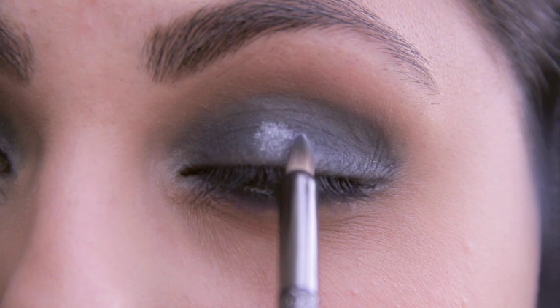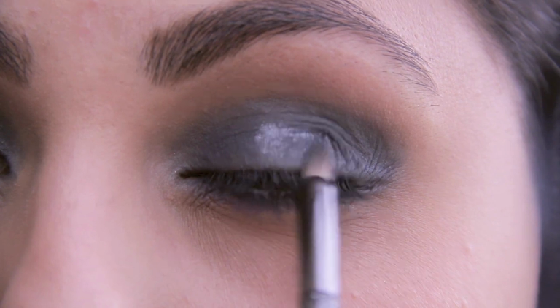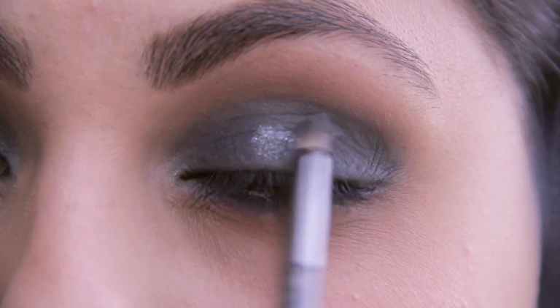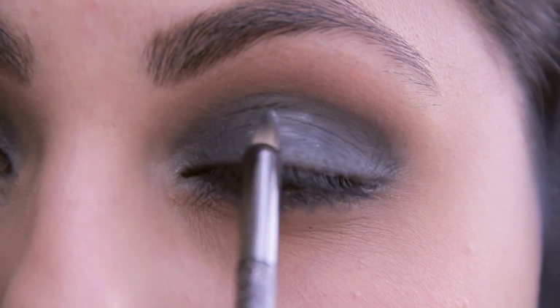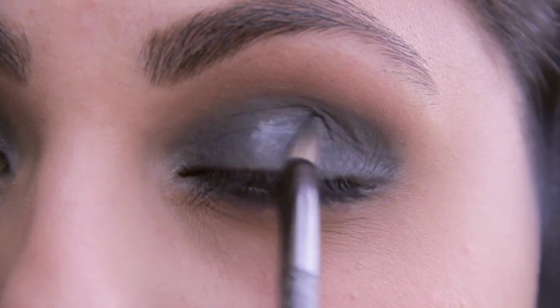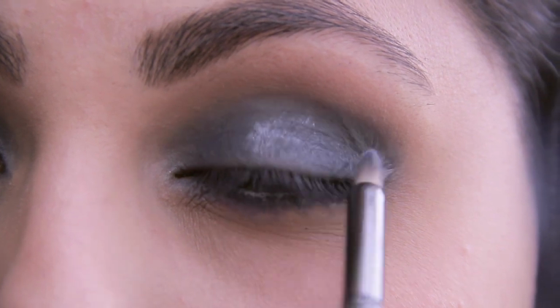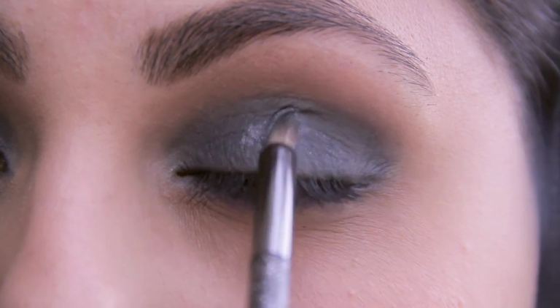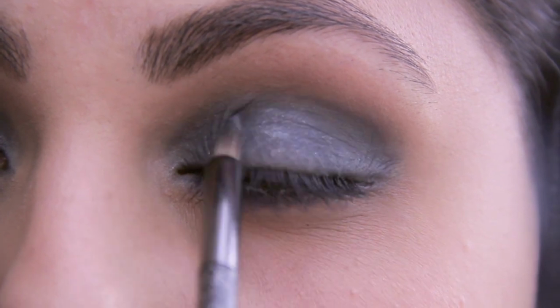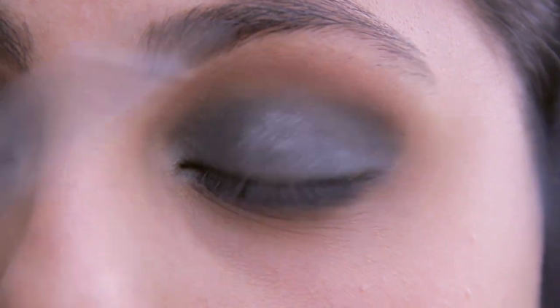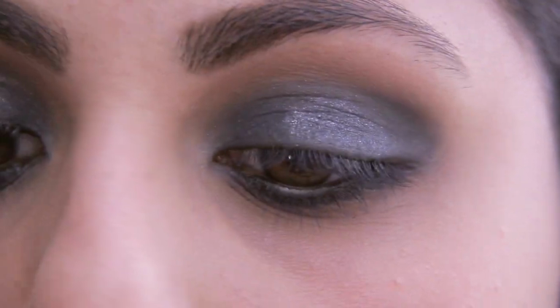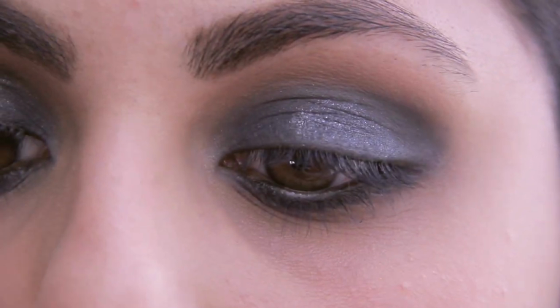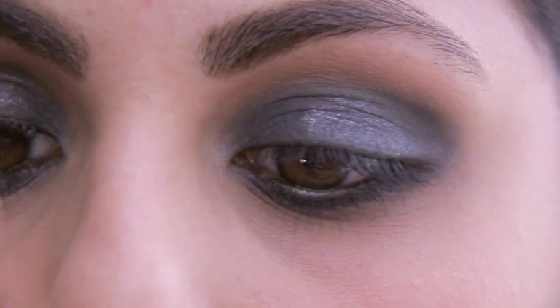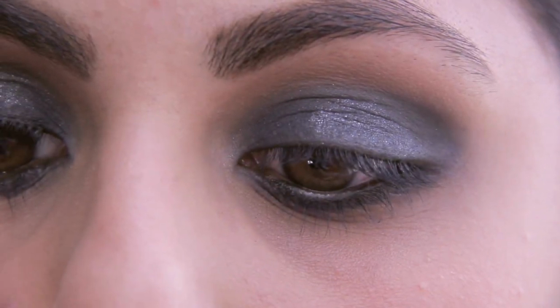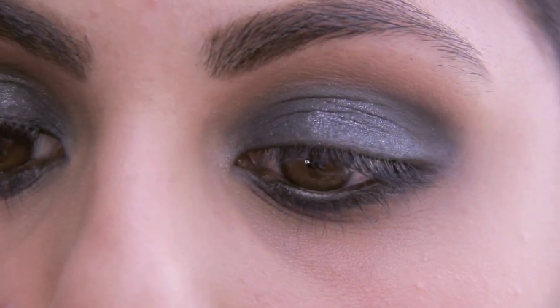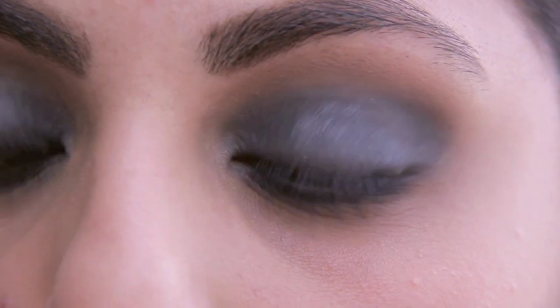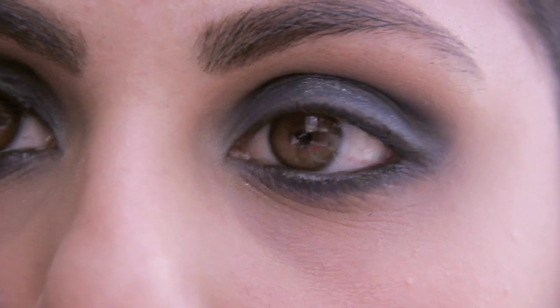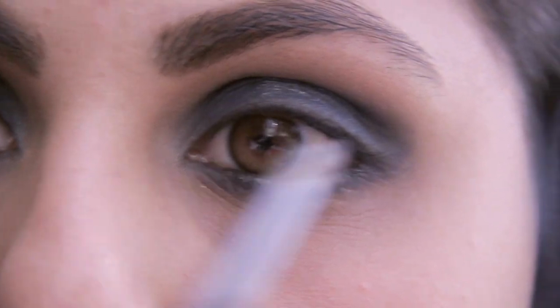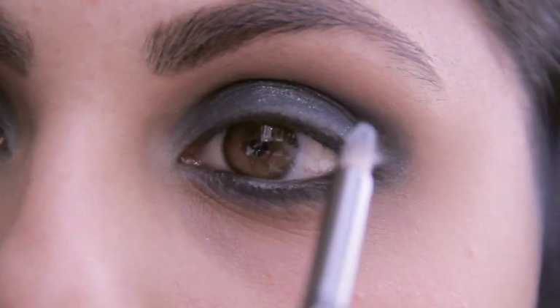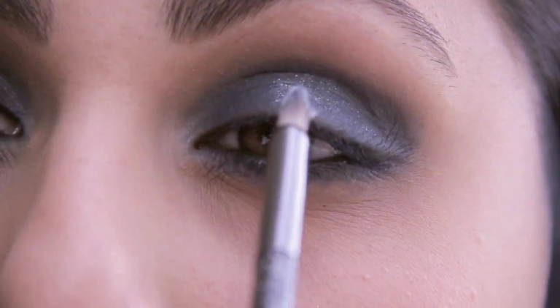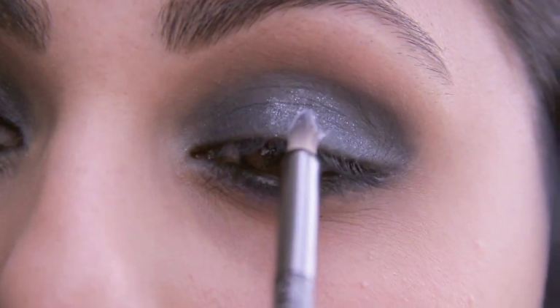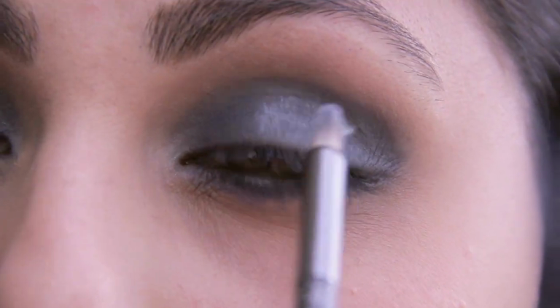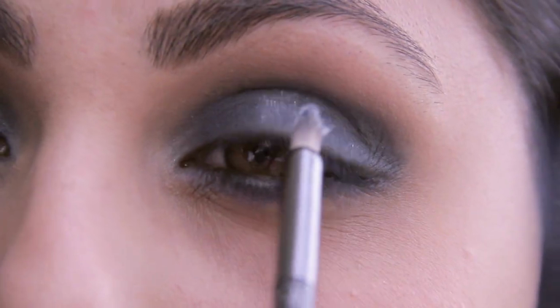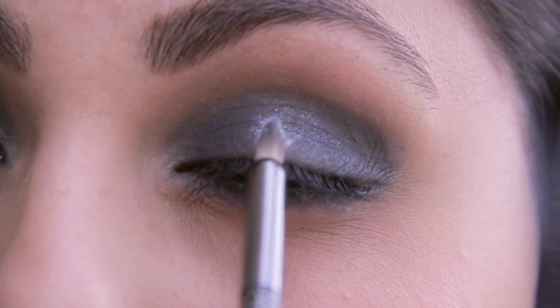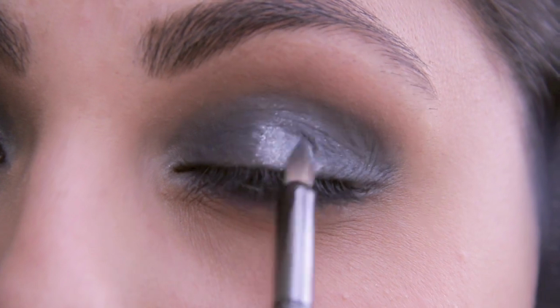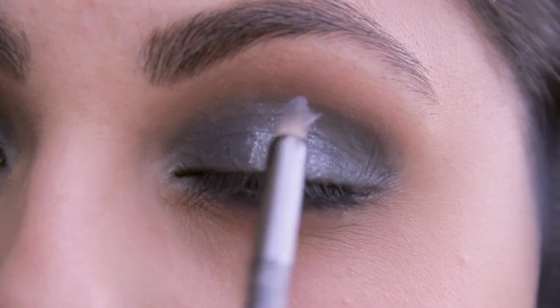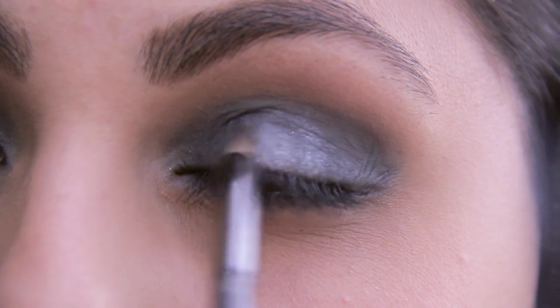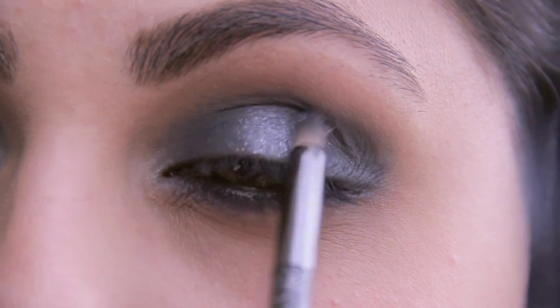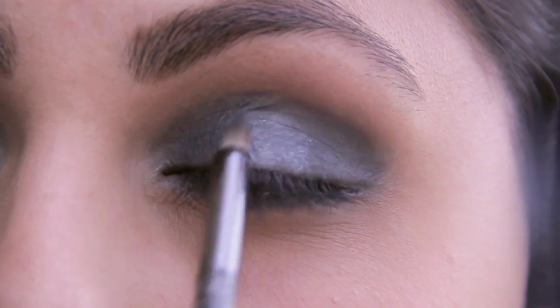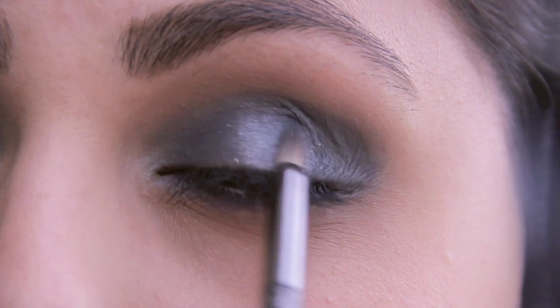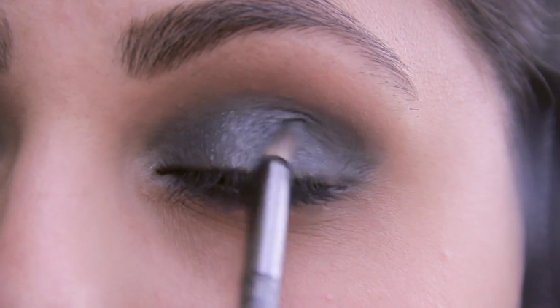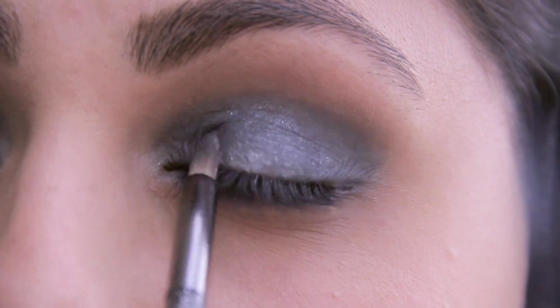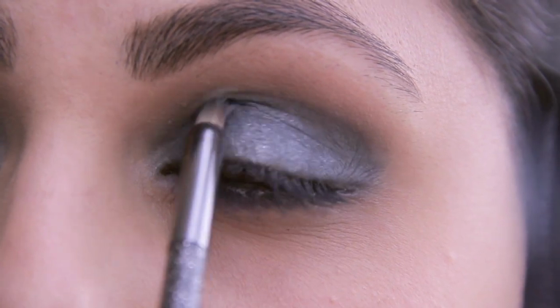Taking my Ulta pearl shimmer powder, I'll be applying this to the middle area of my eyelid — and that was one of my favorite parts about Kristen's look.